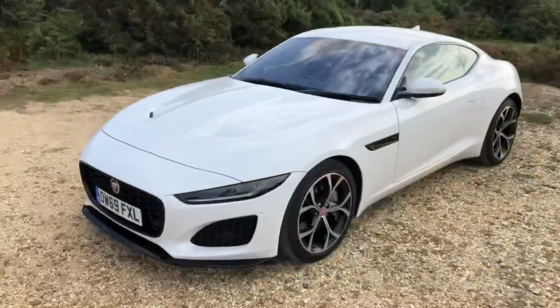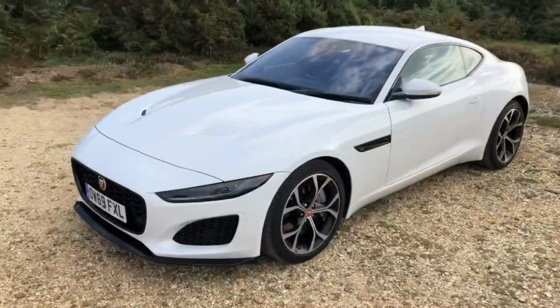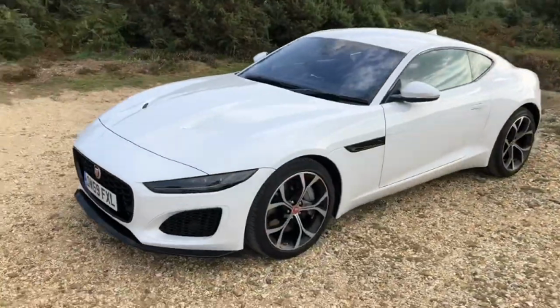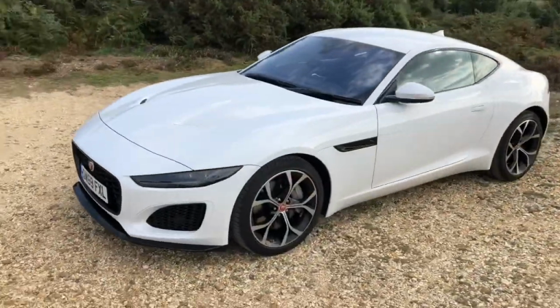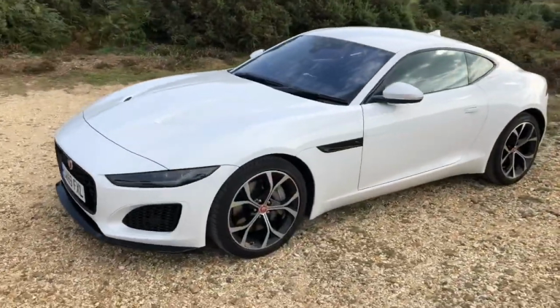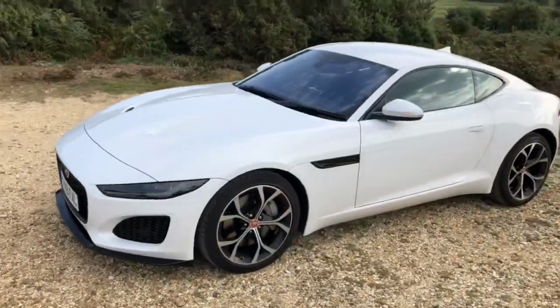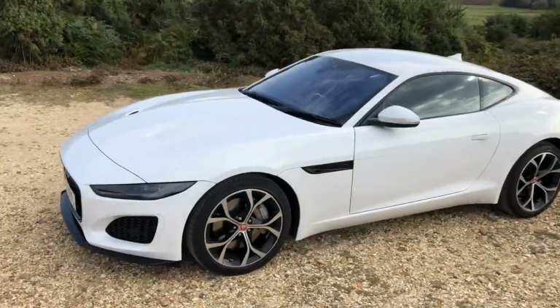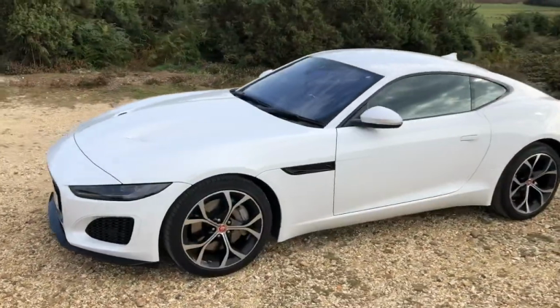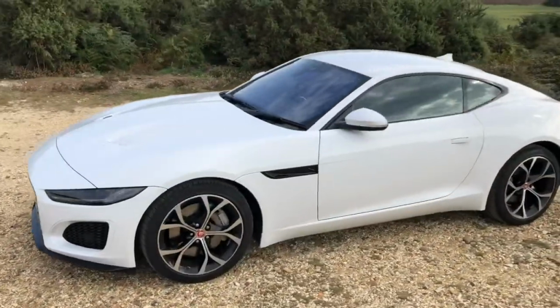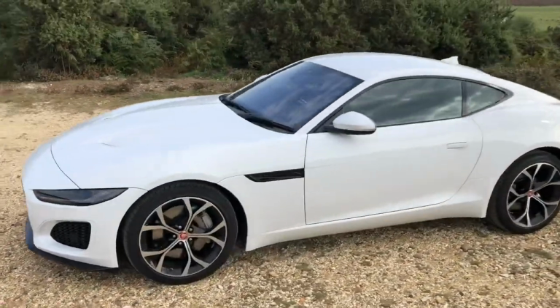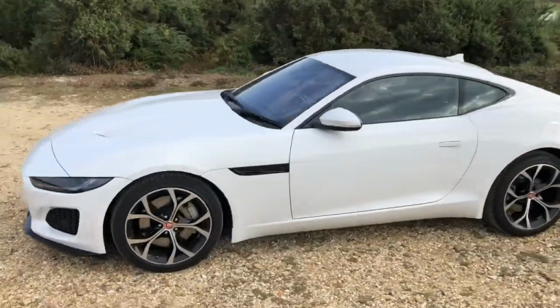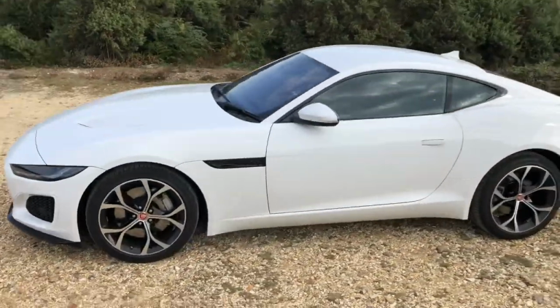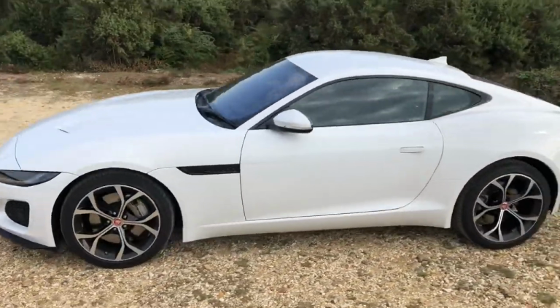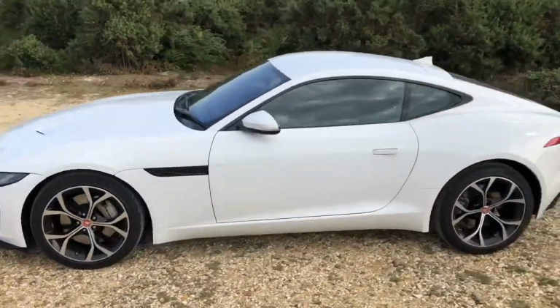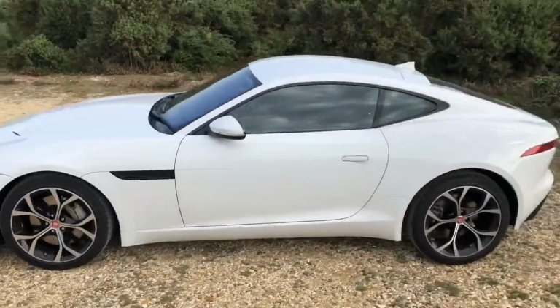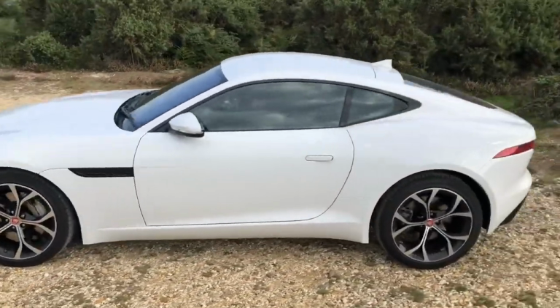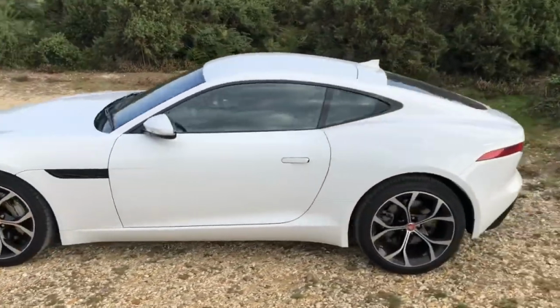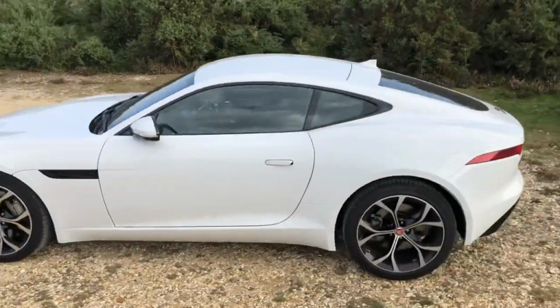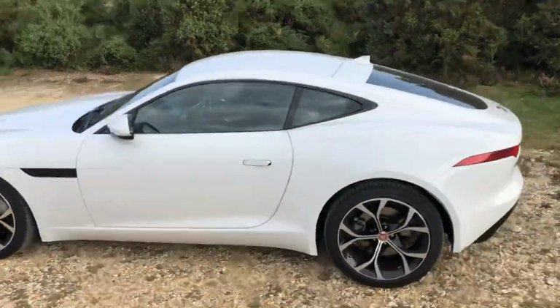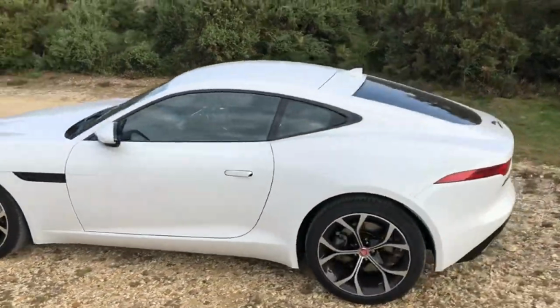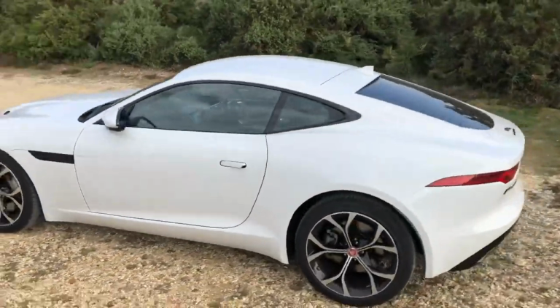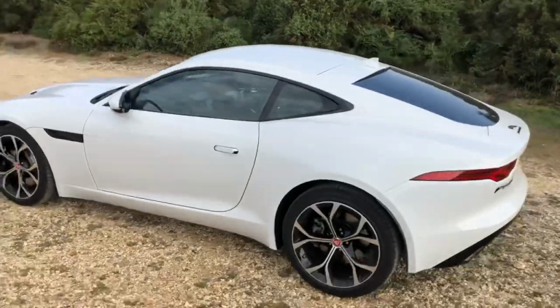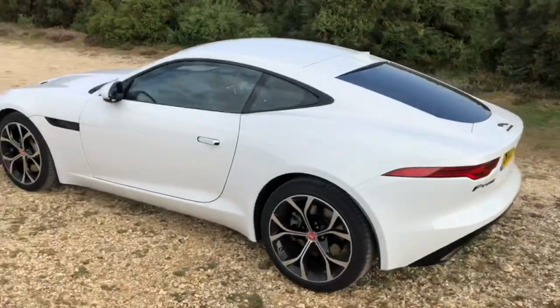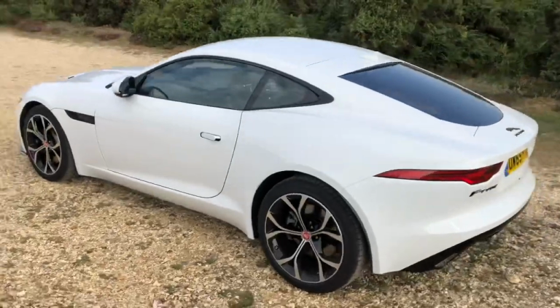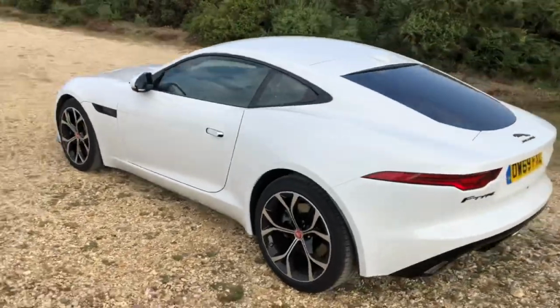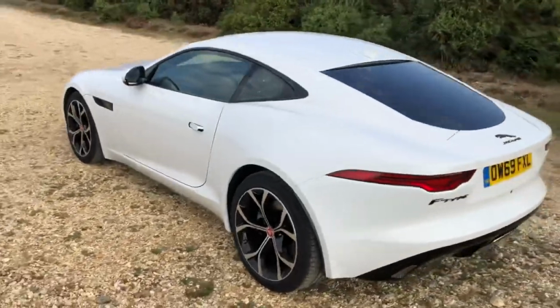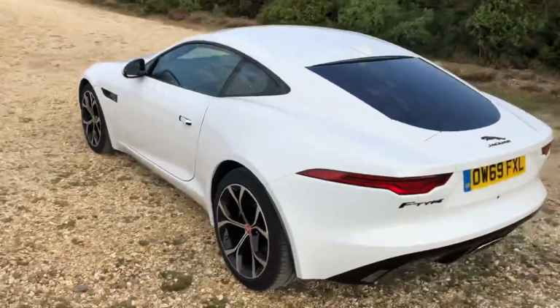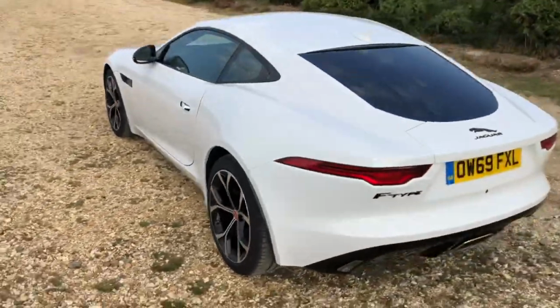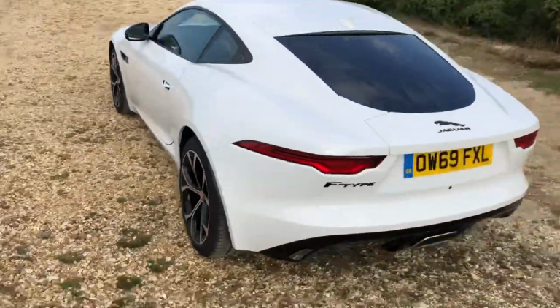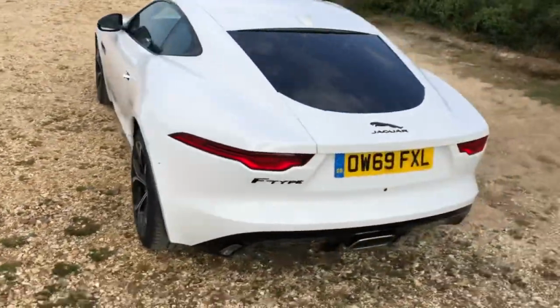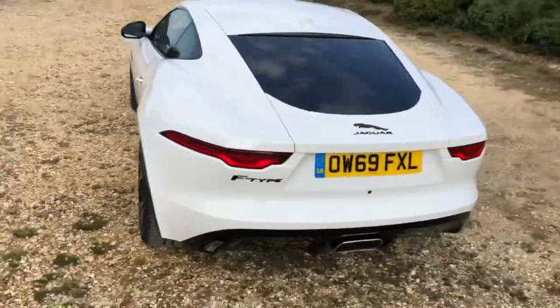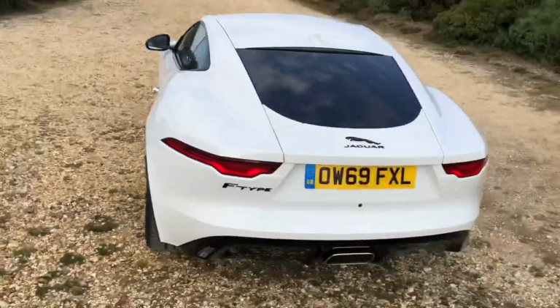What are your opinions of this Jaguar F-Type styling-wise? Do you agree with me, or do you disagree? Let me know in the comments section below.